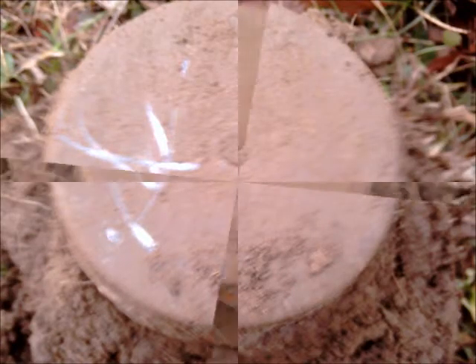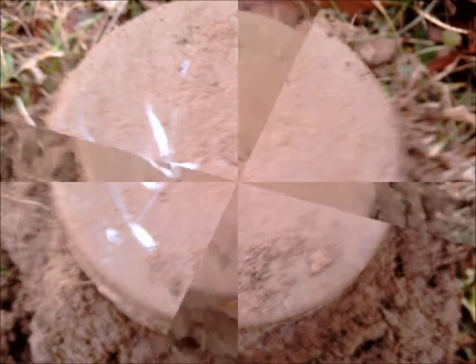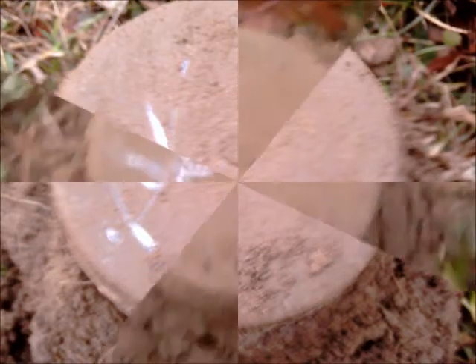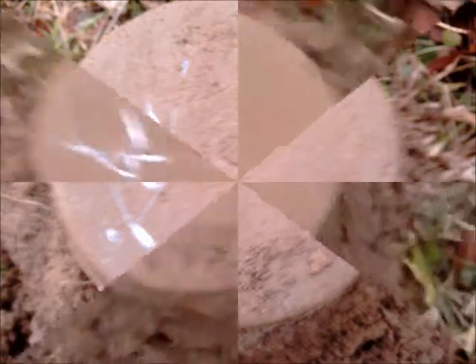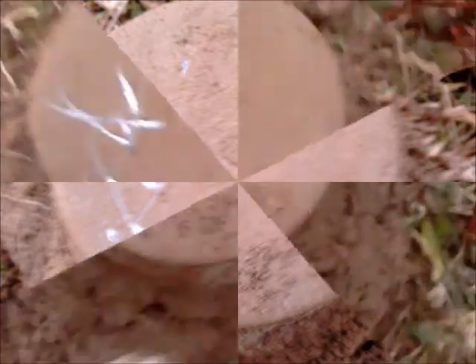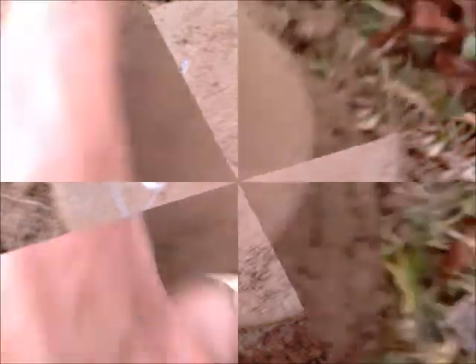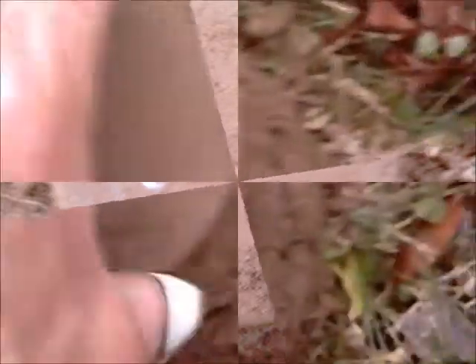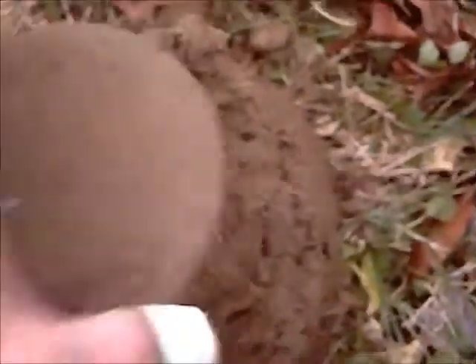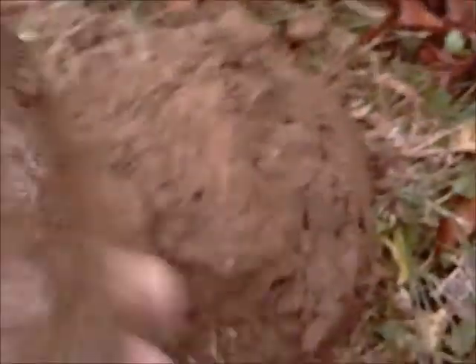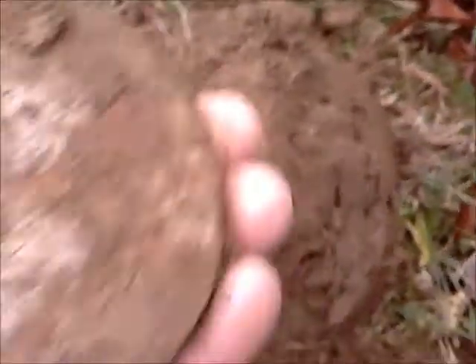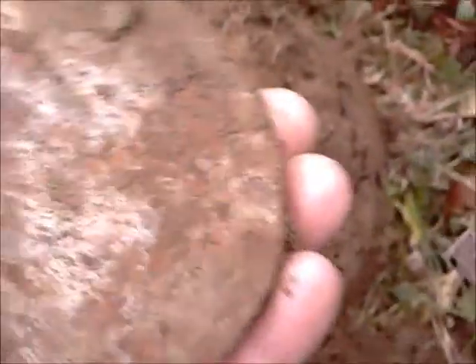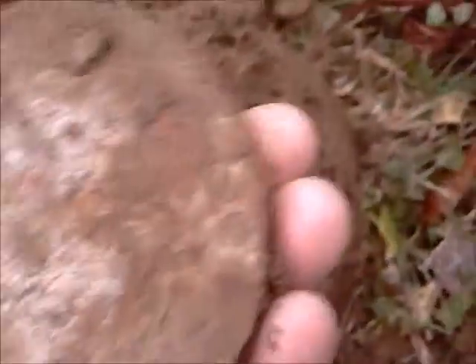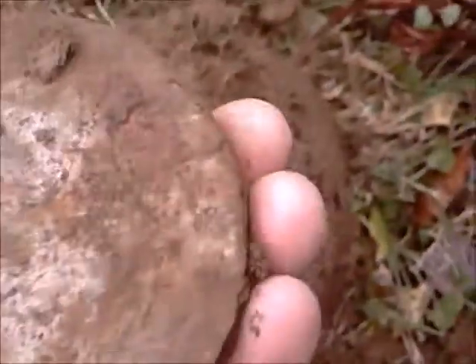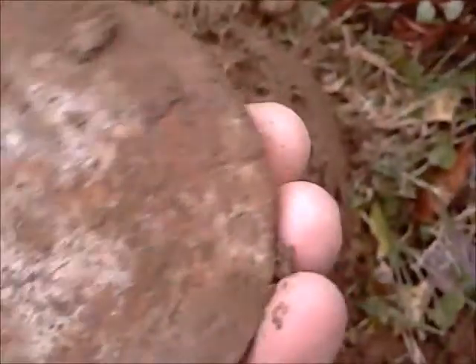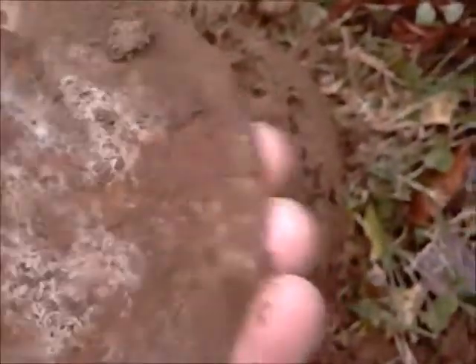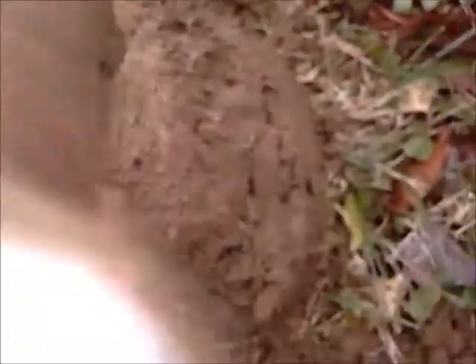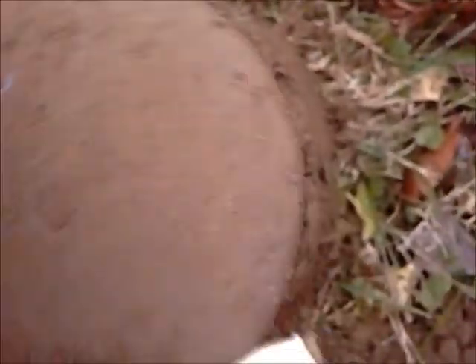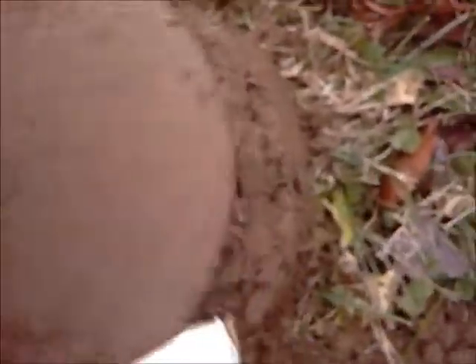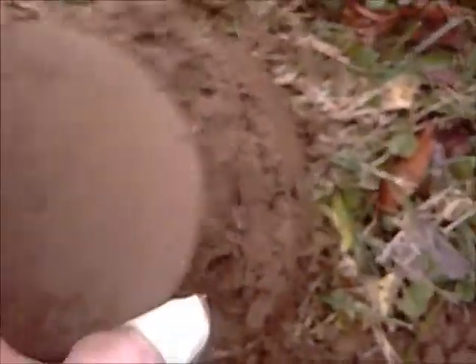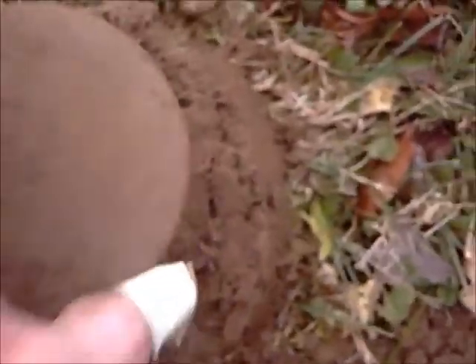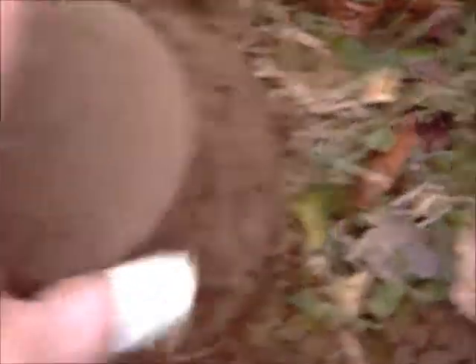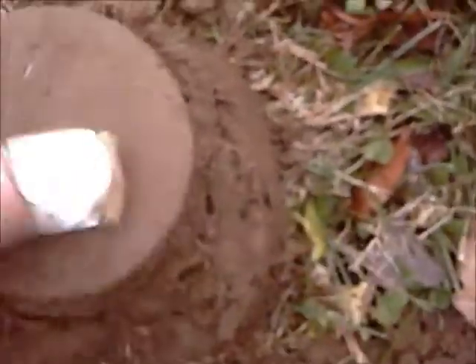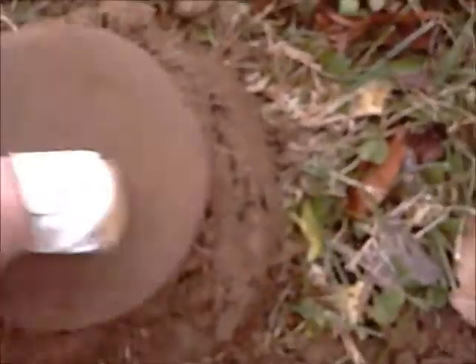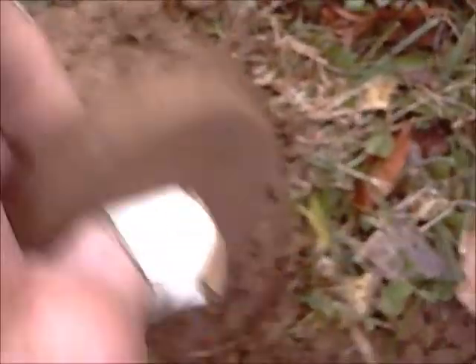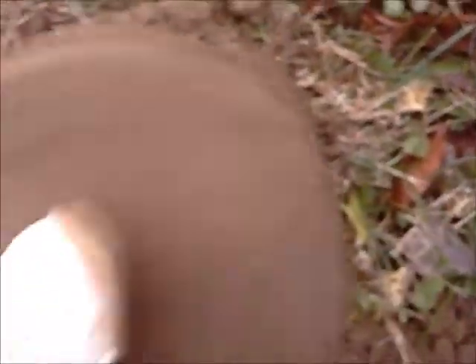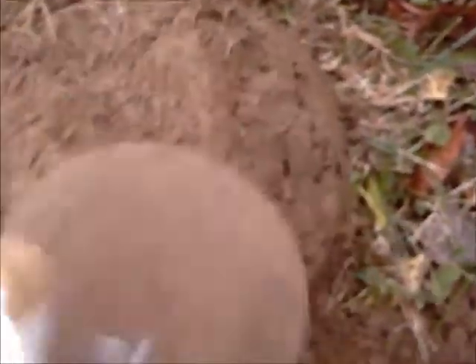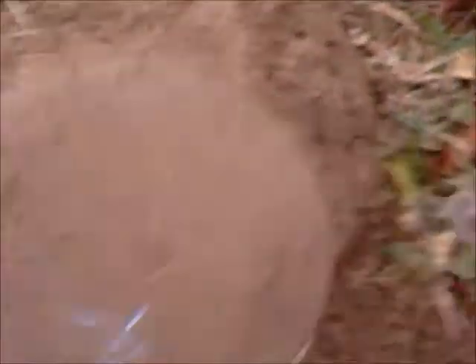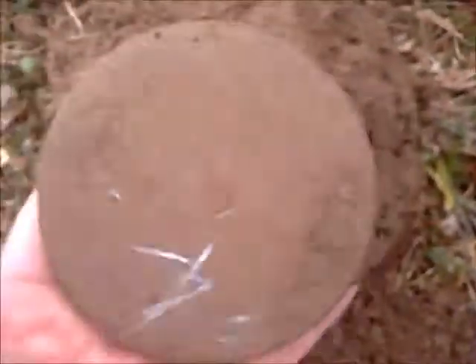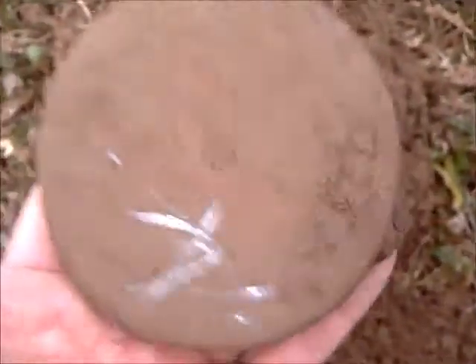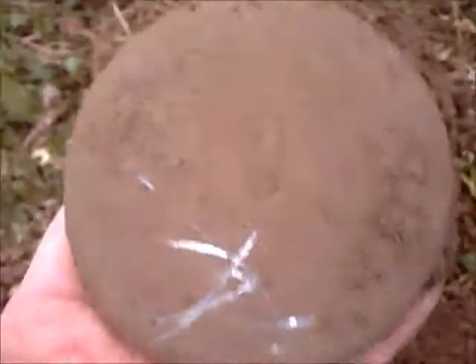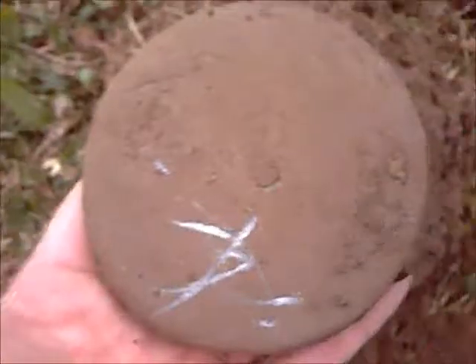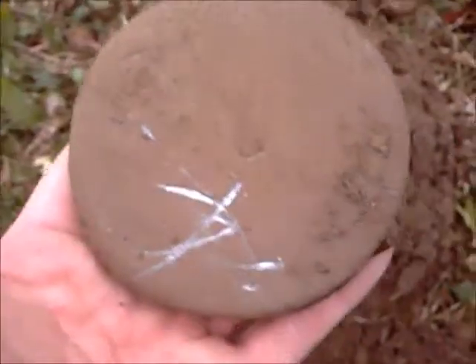That's a heavy piece of lead, man. It's almost weight three pounds.